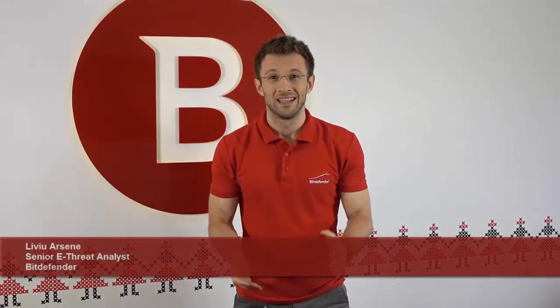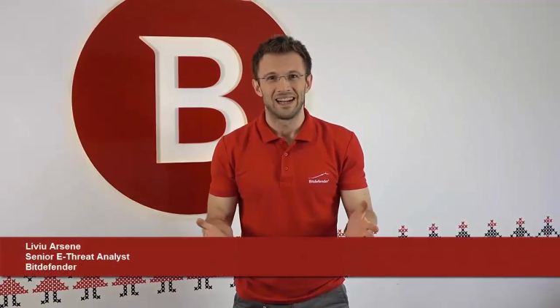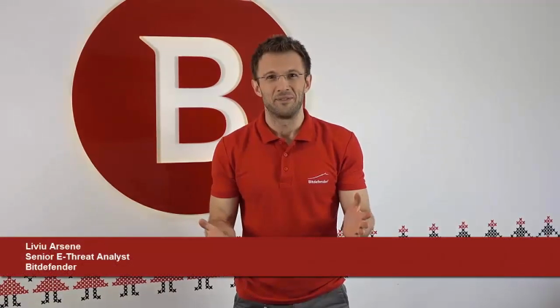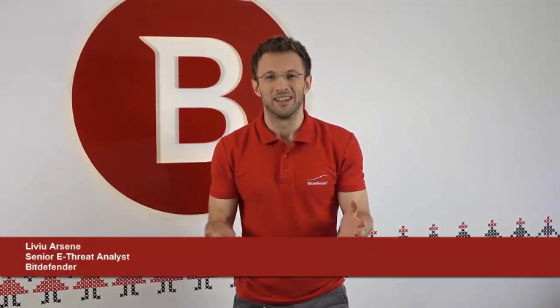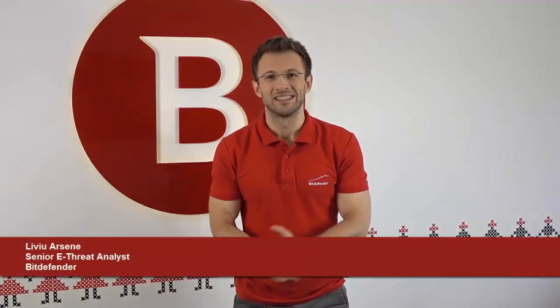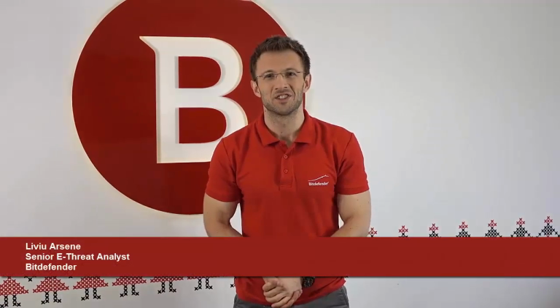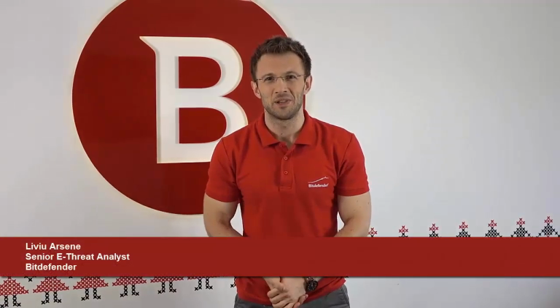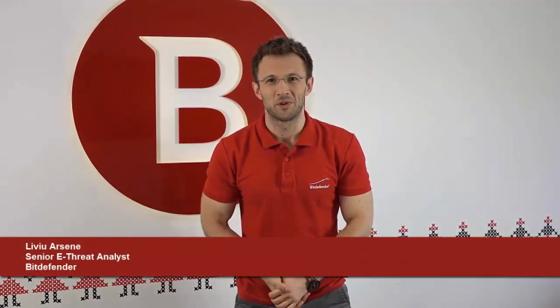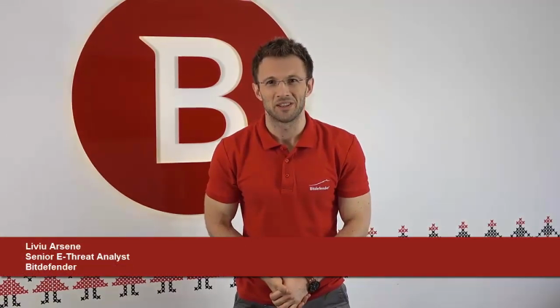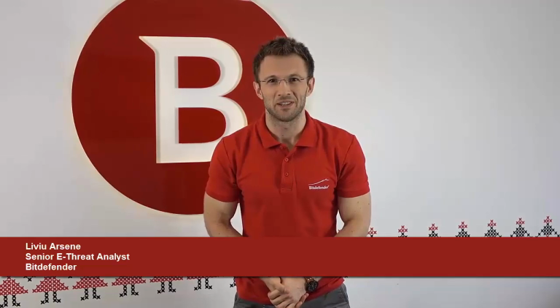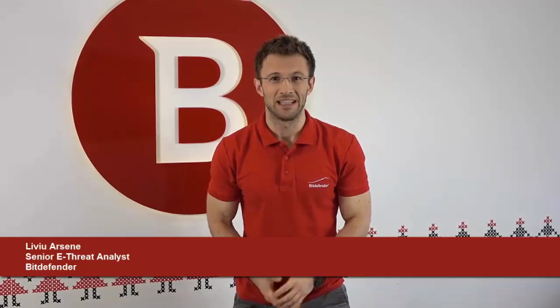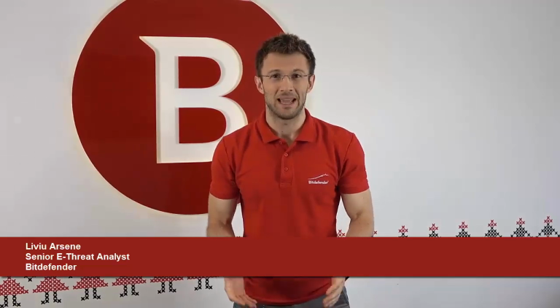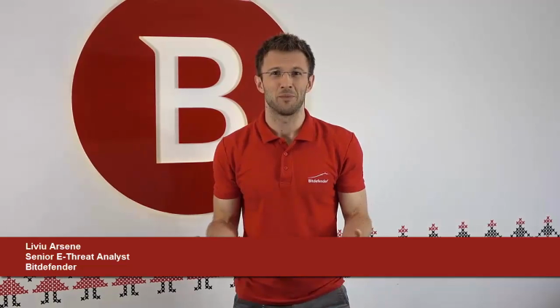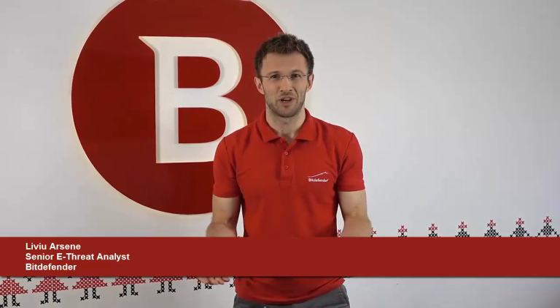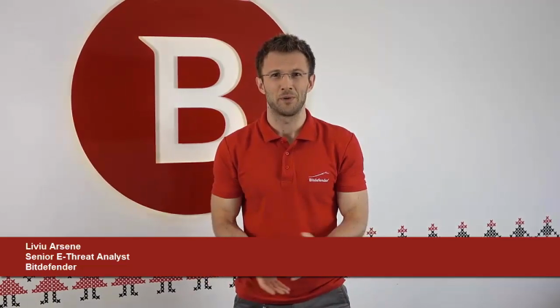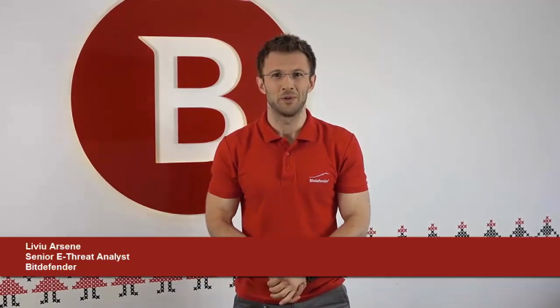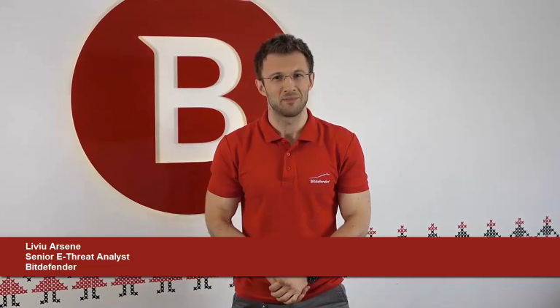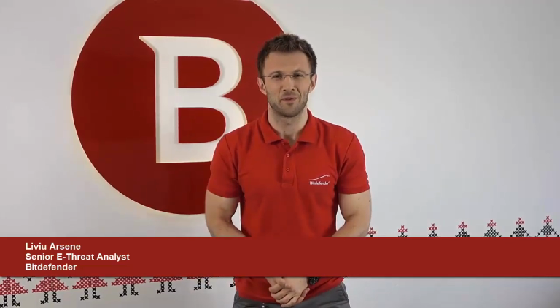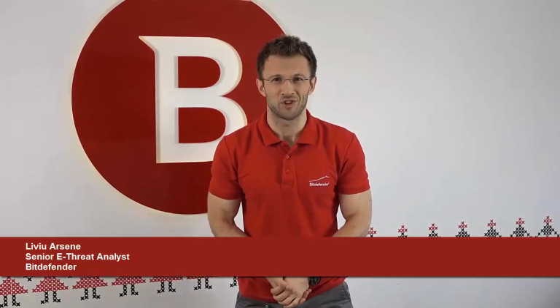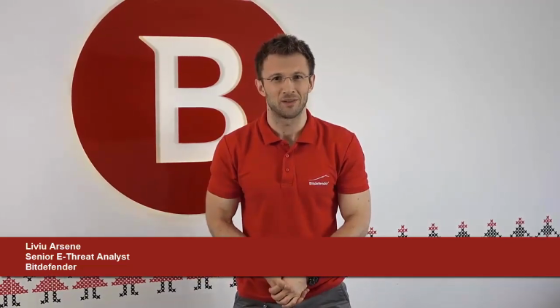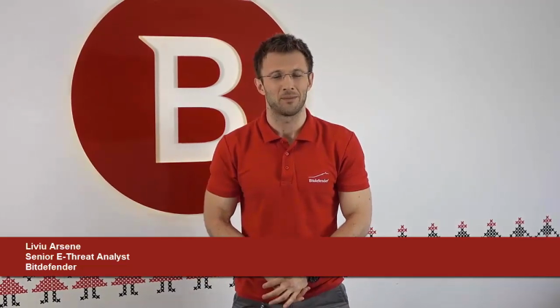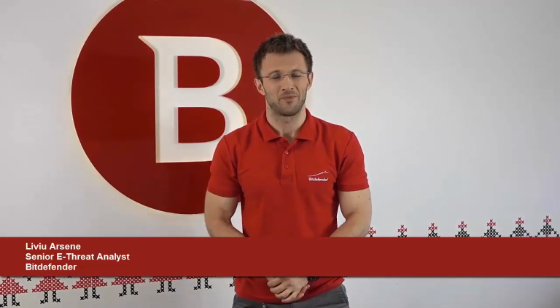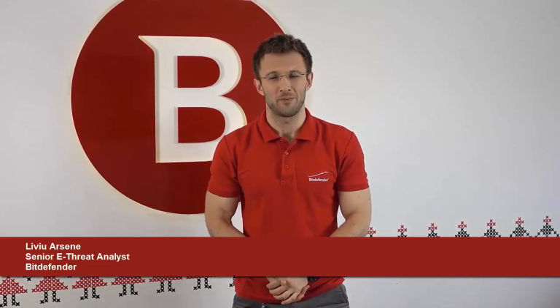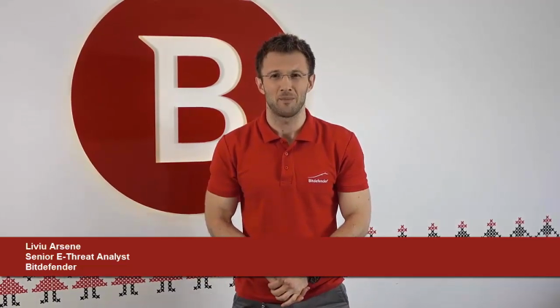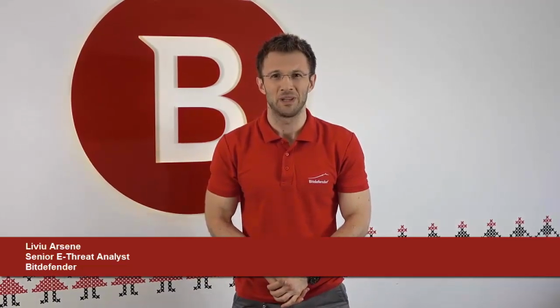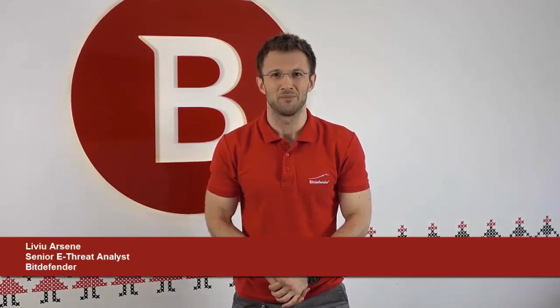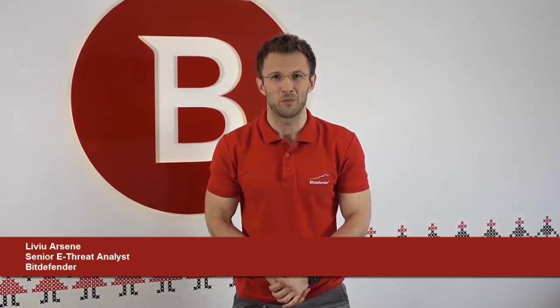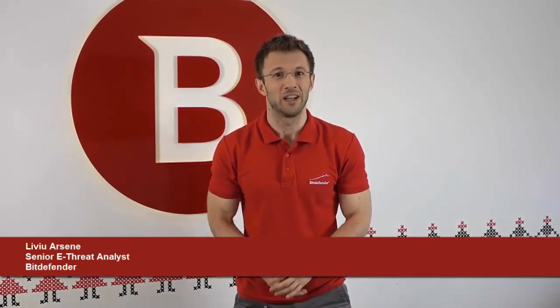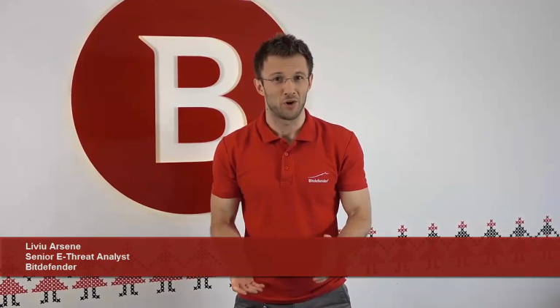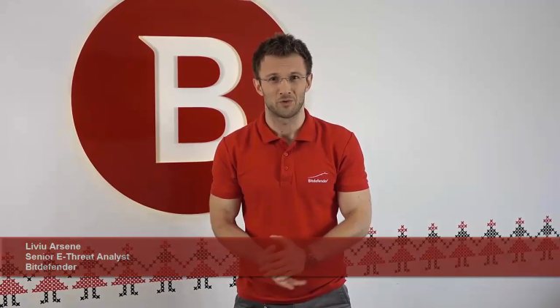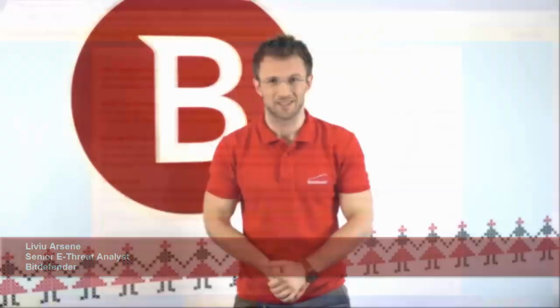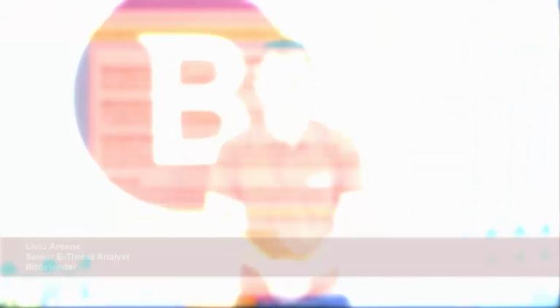Hi everyone, this is Liviu from Bitdefender and today I'm going to be sharing with you some information about a very common piece of malware known as ransomware.